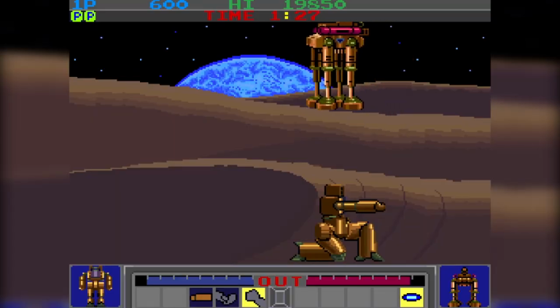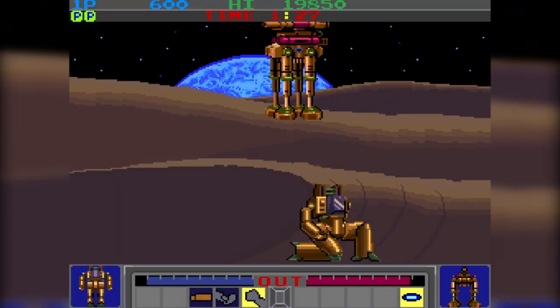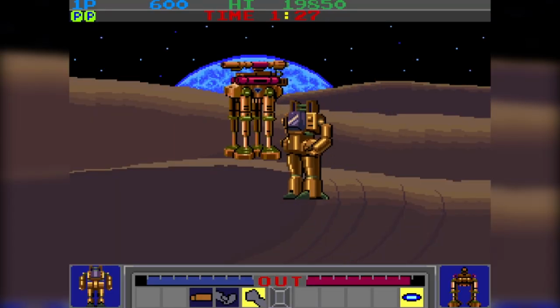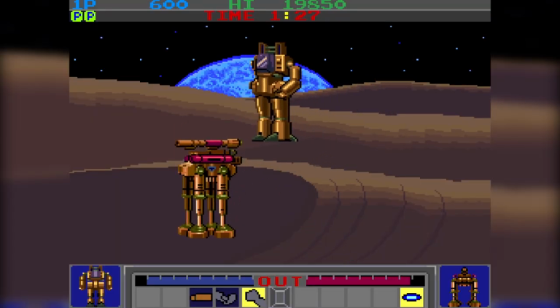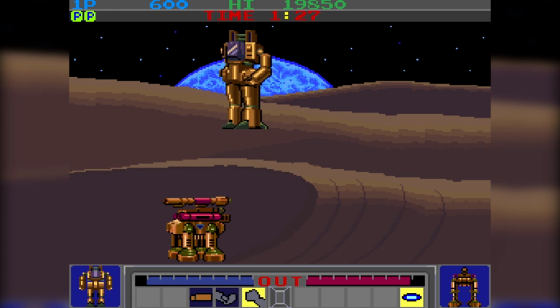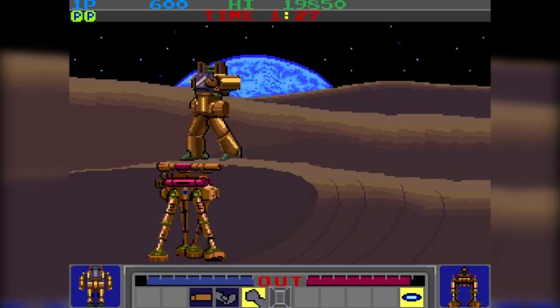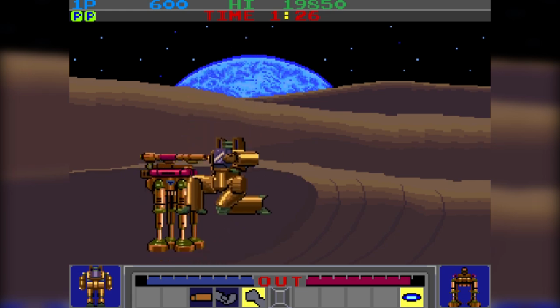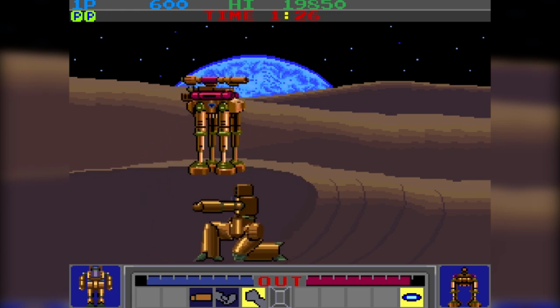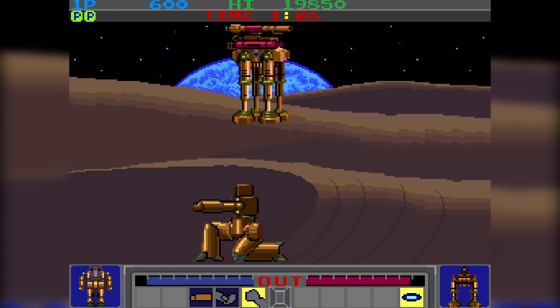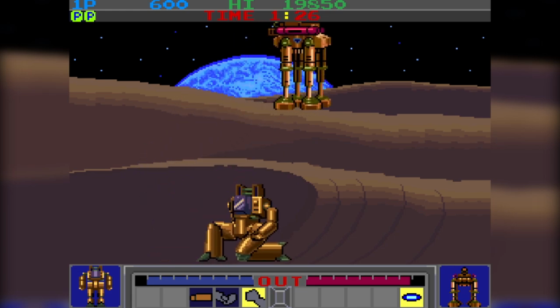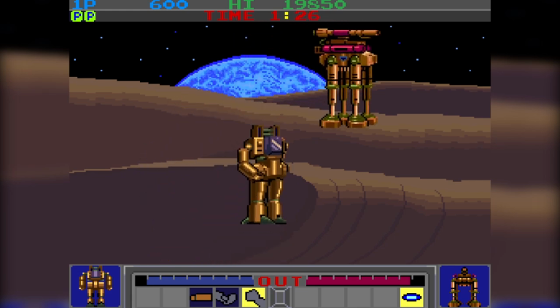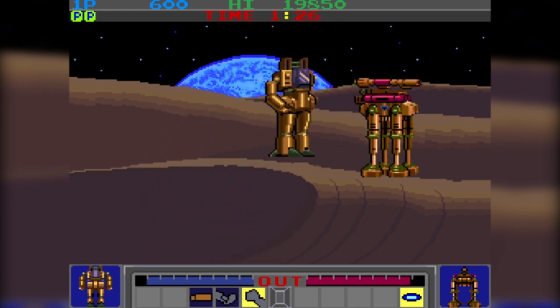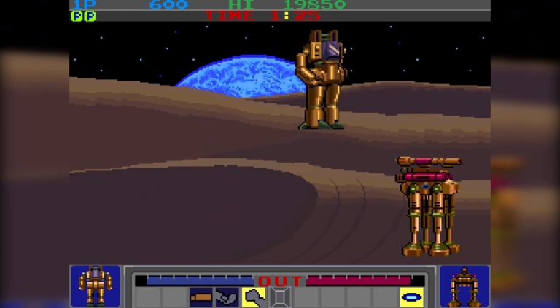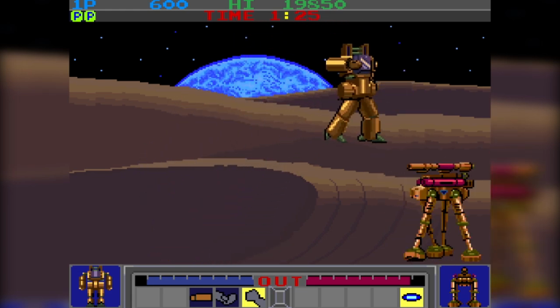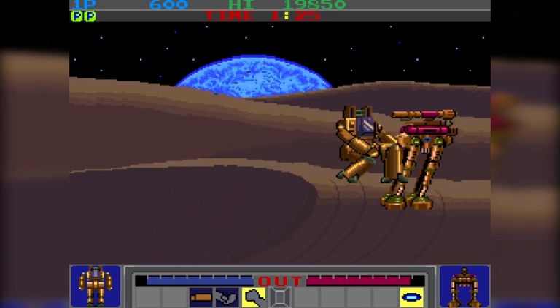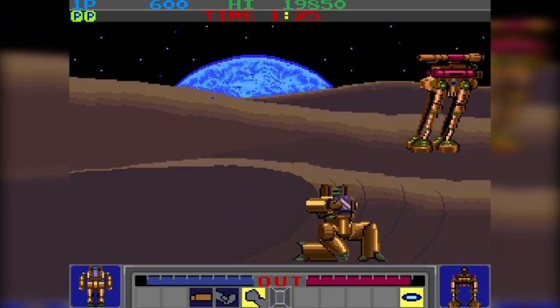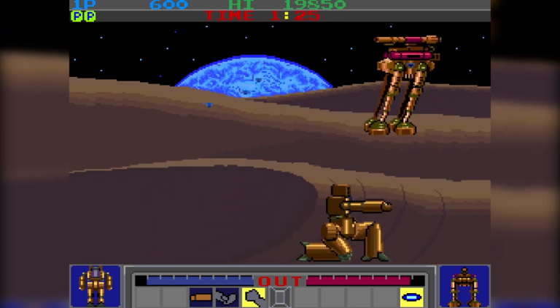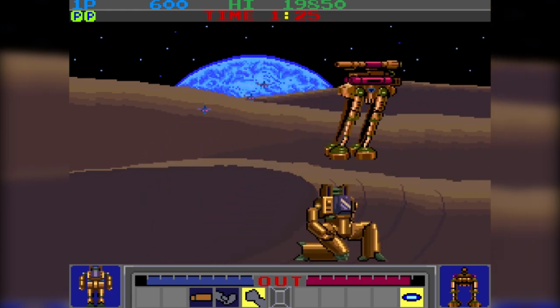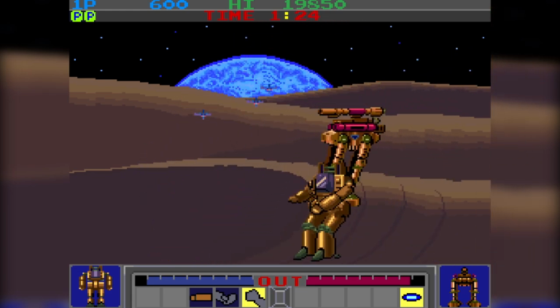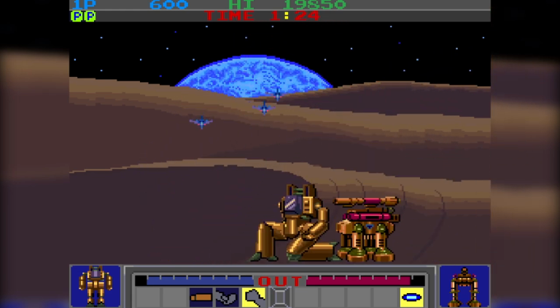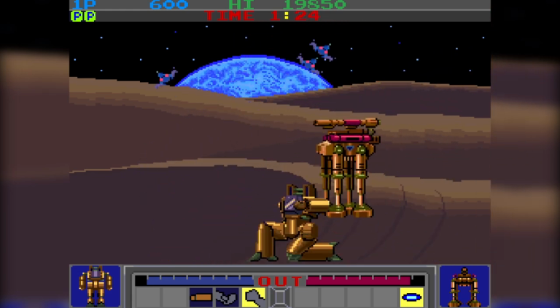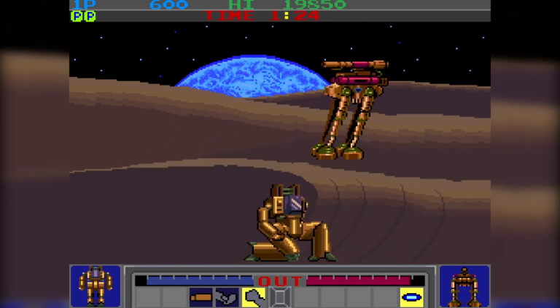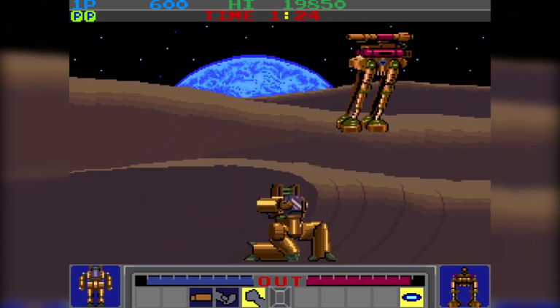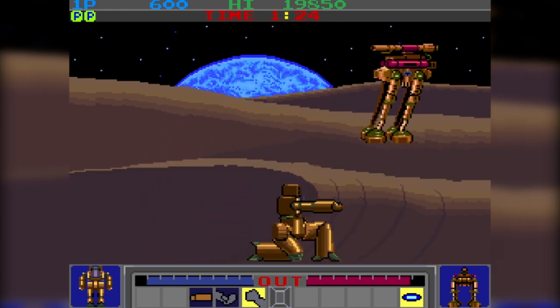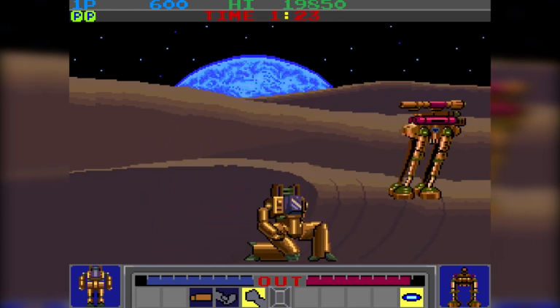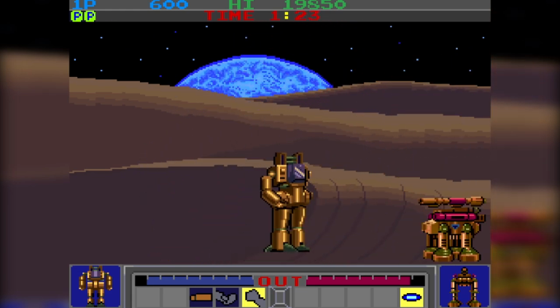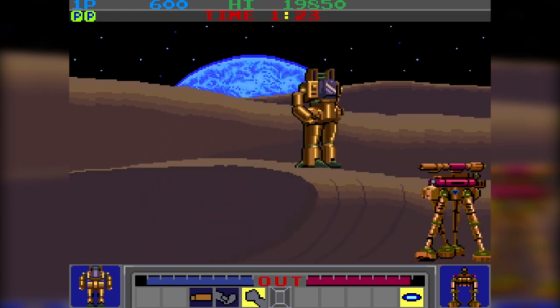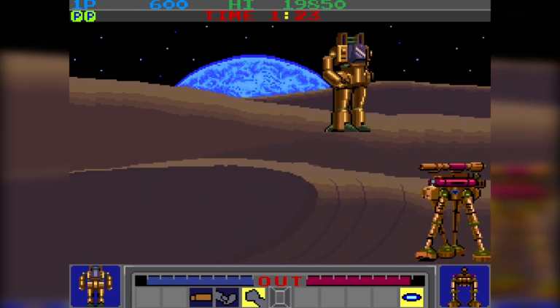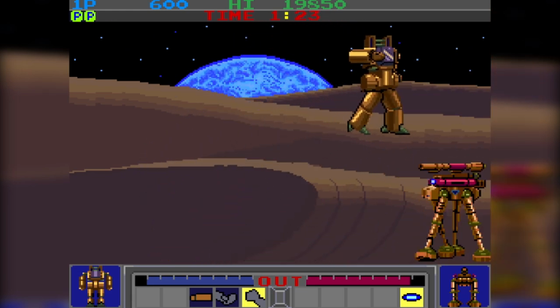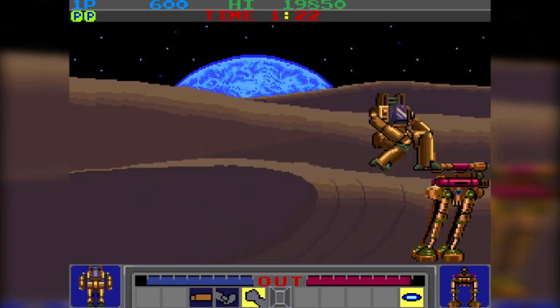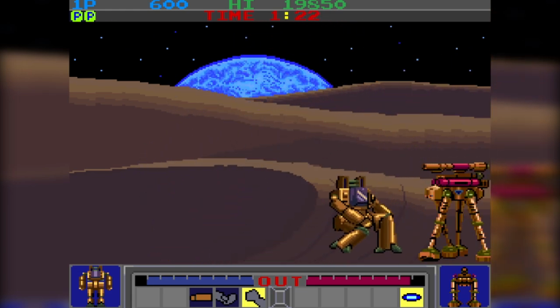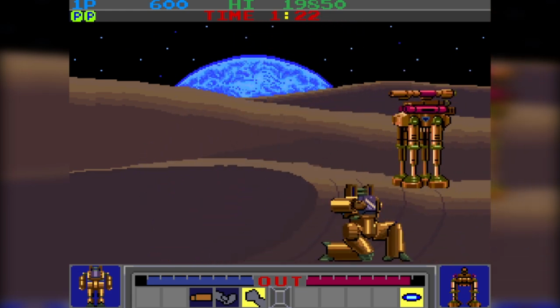Finally, Galactic Warriors was released in the later end of 1985, and it was crap, so let's just leave it there.